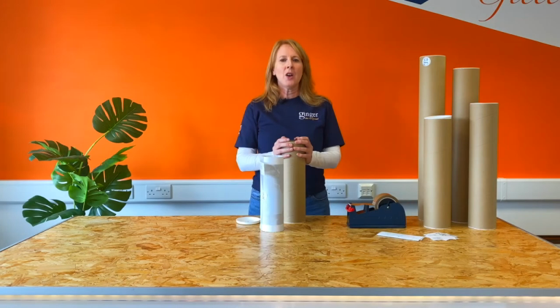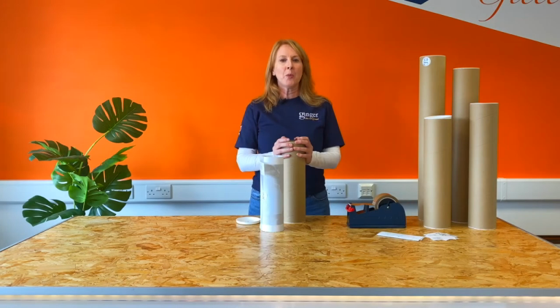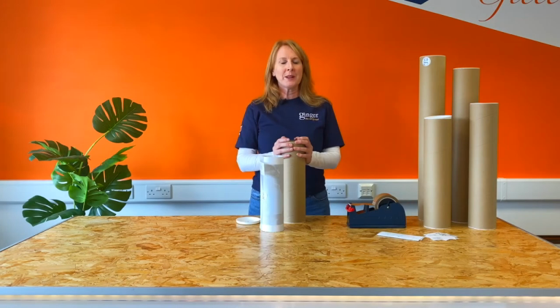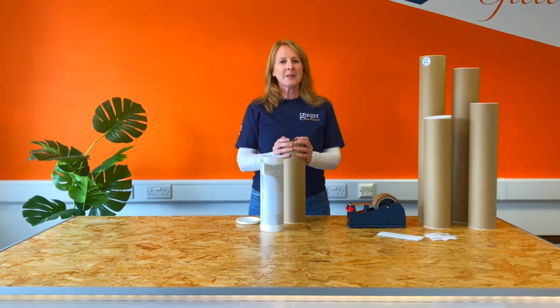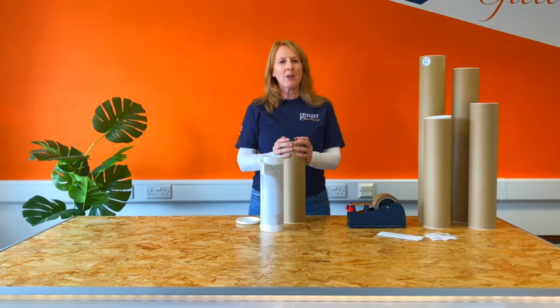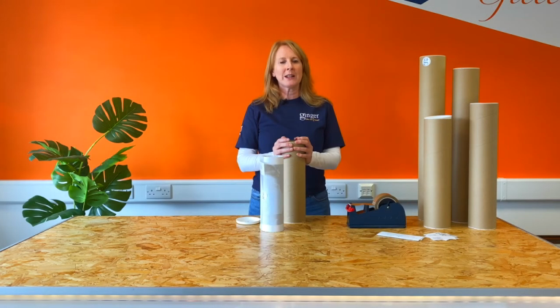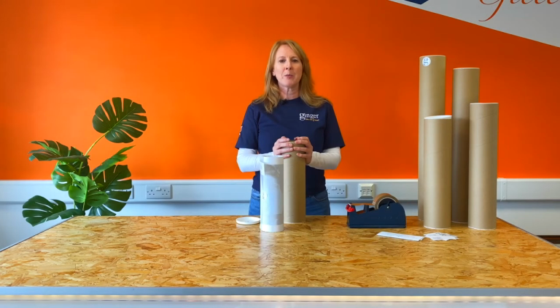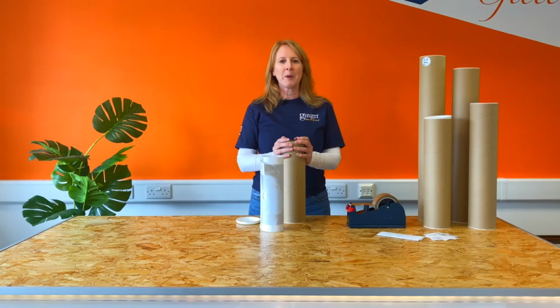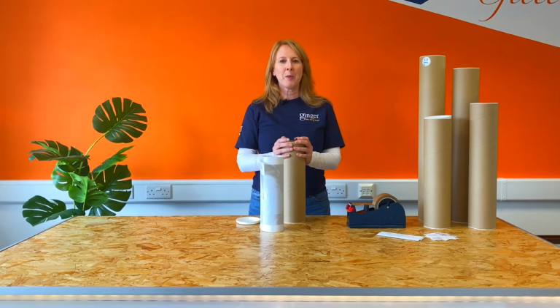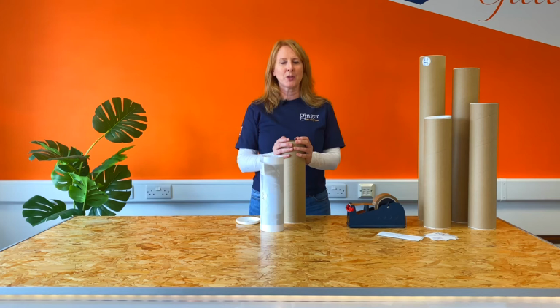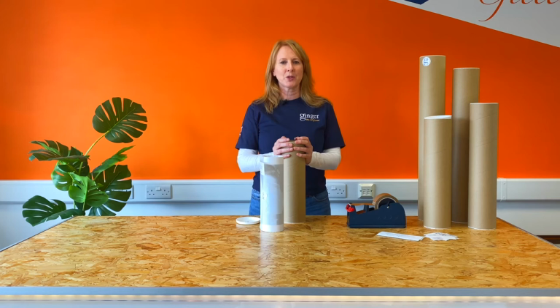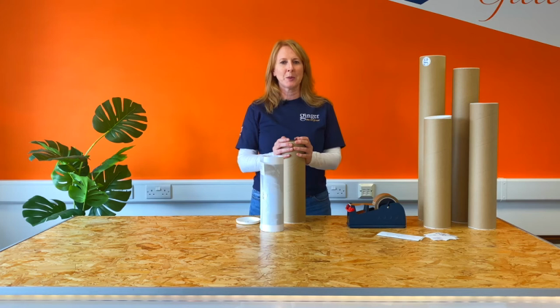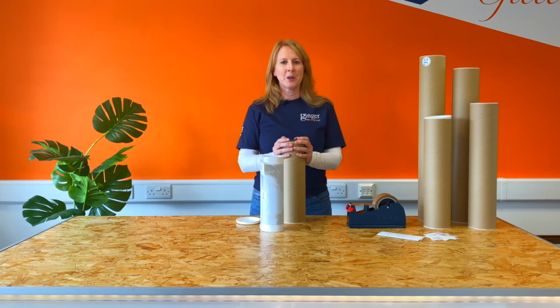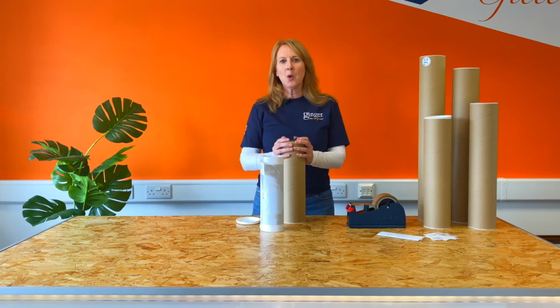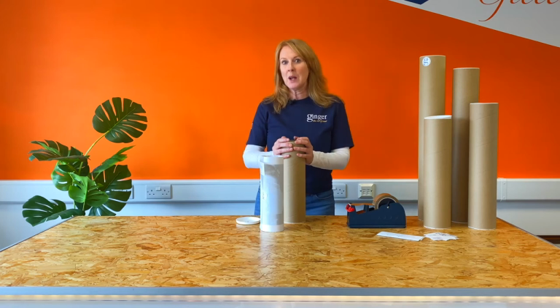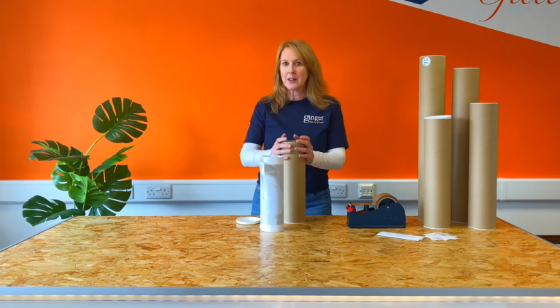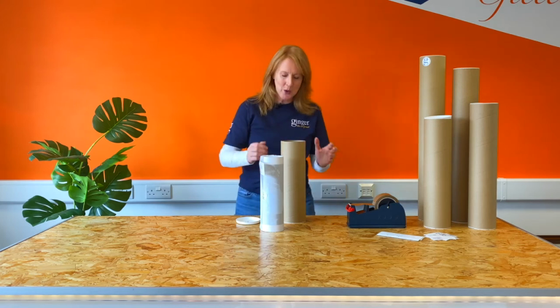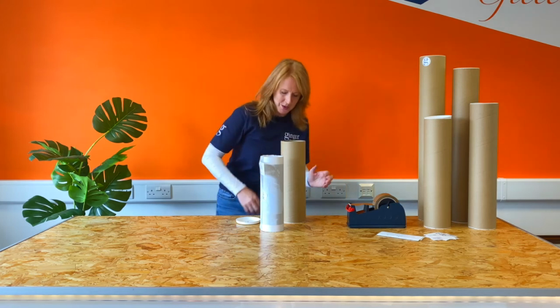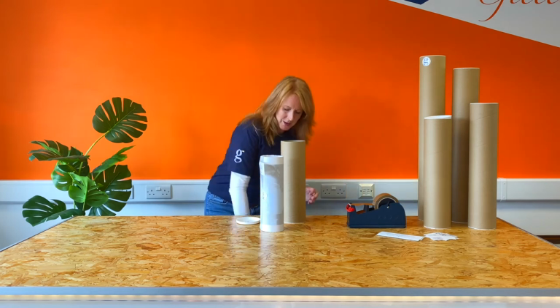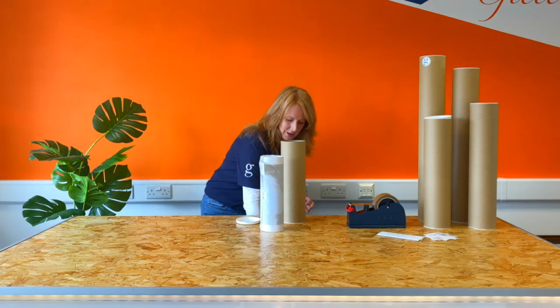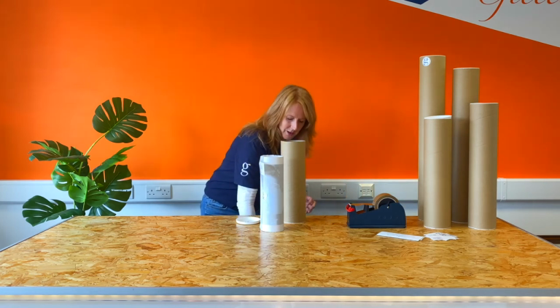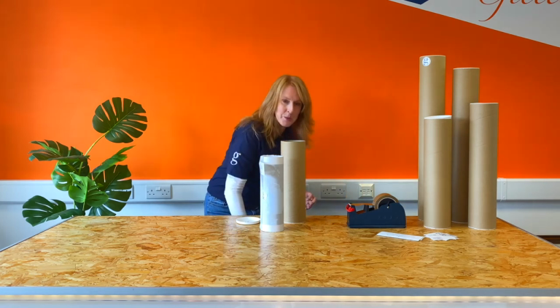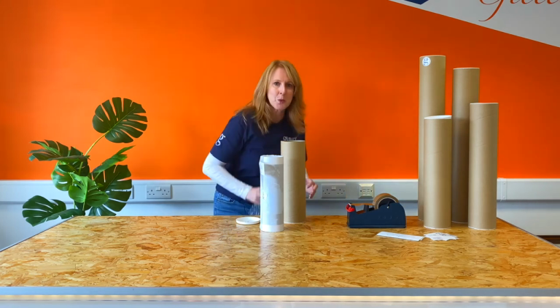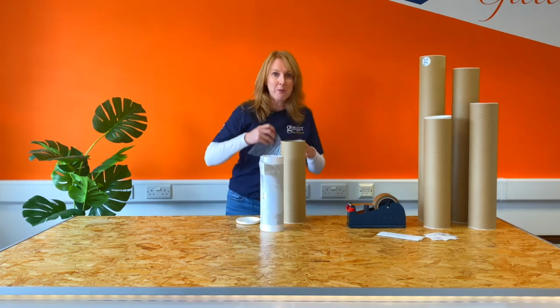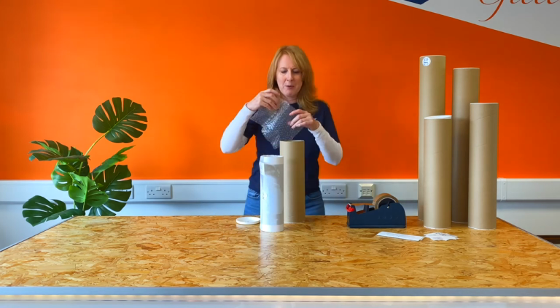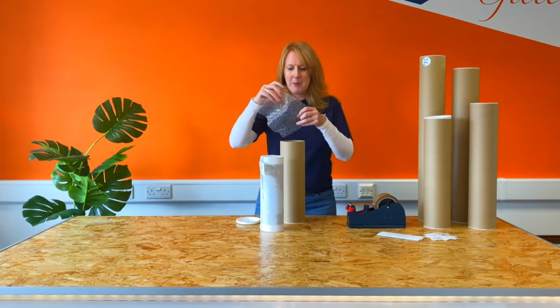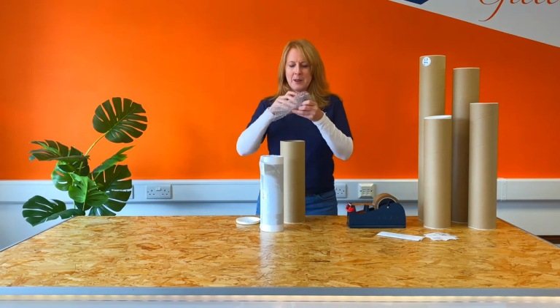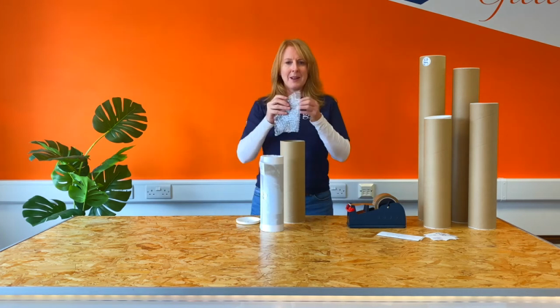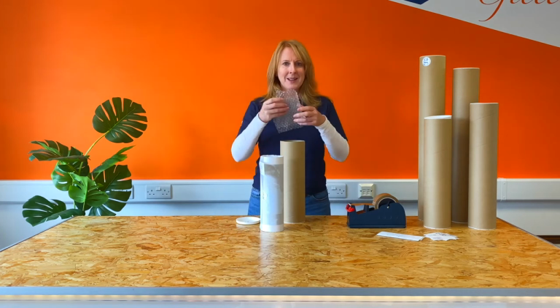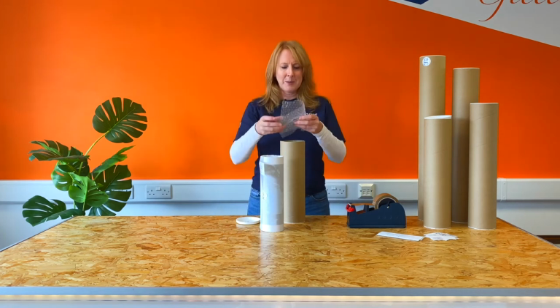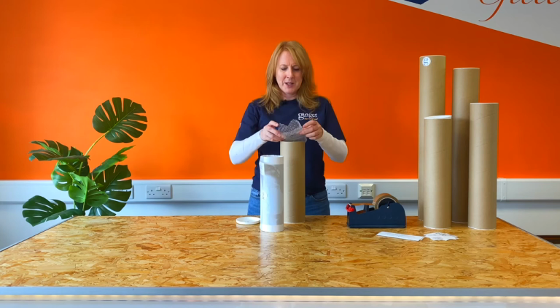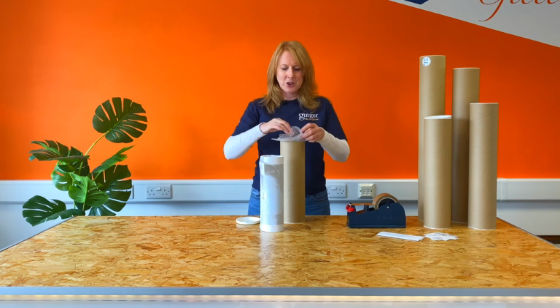Your print is now ready to pop in a postal tube. We like to use a small square of bubble wrap as added protection.